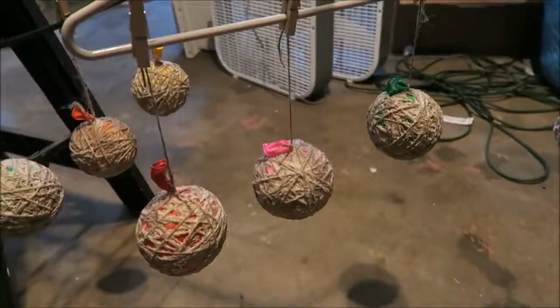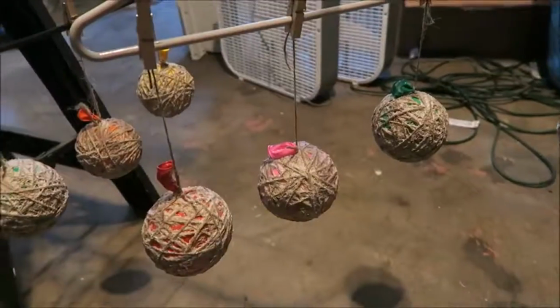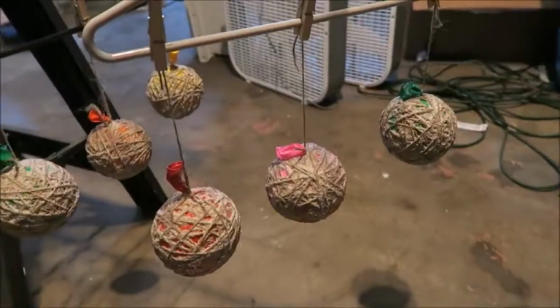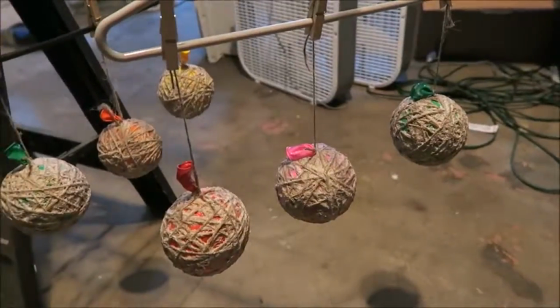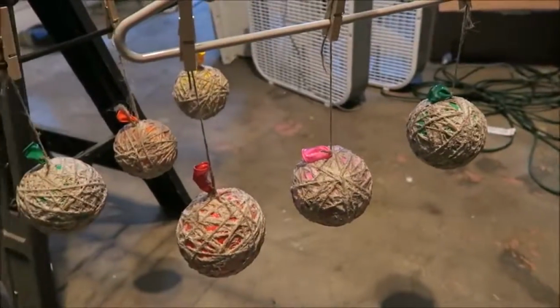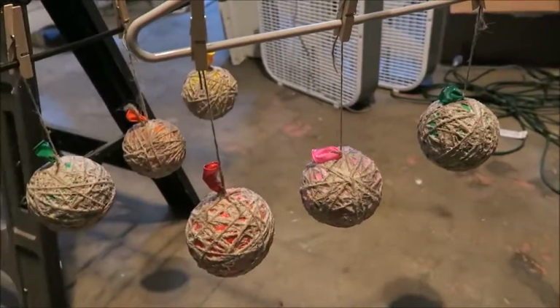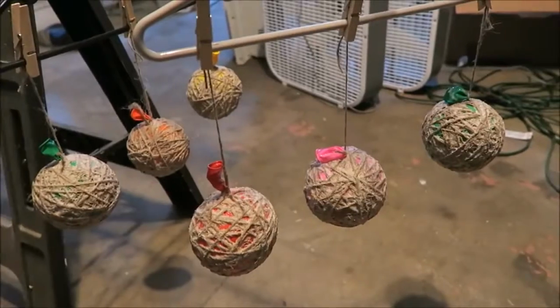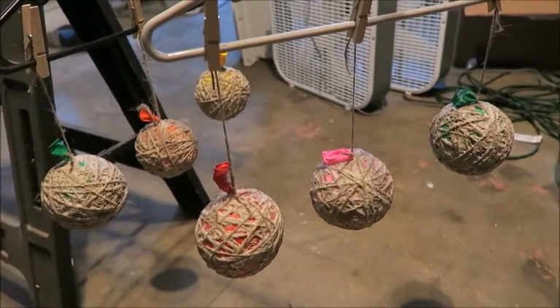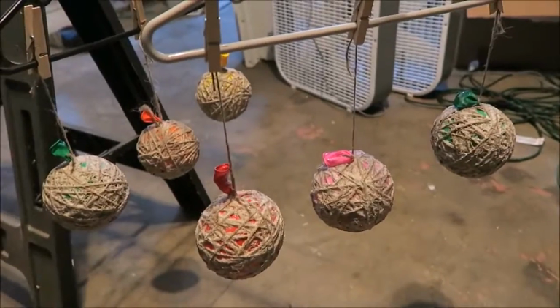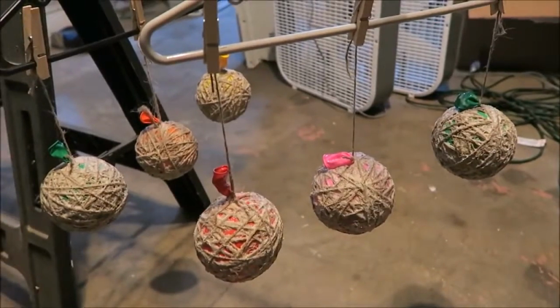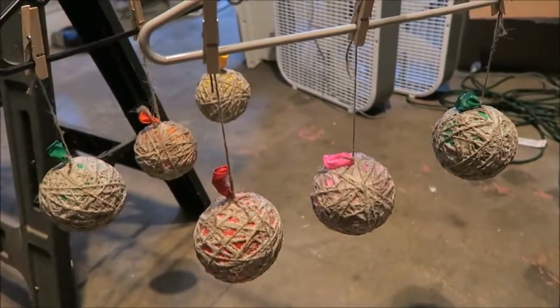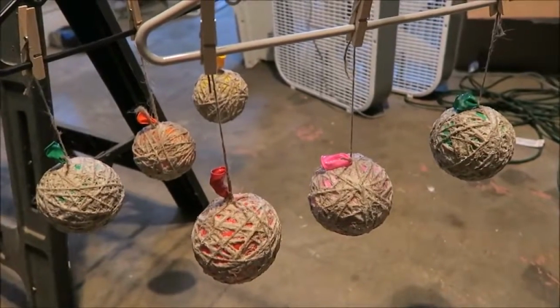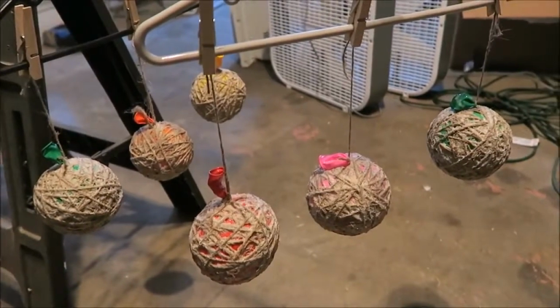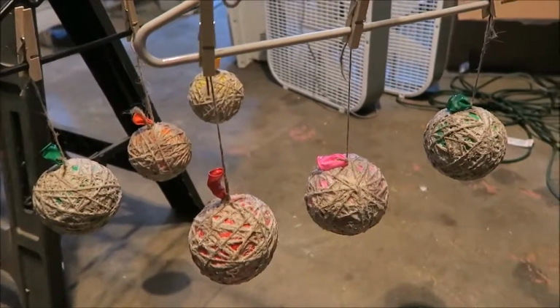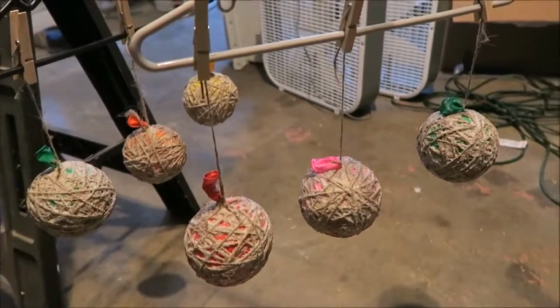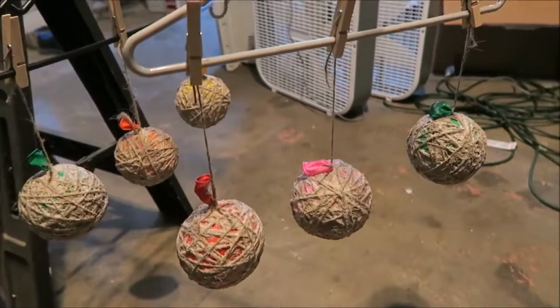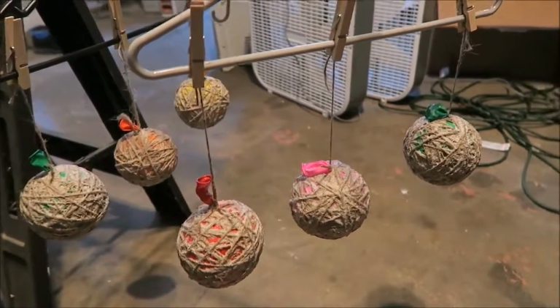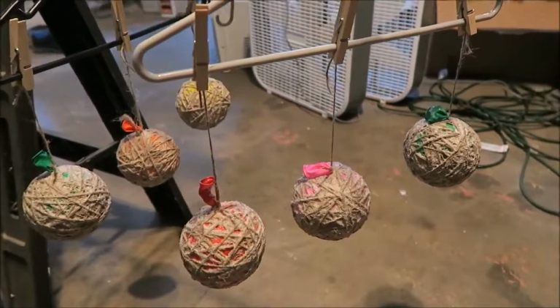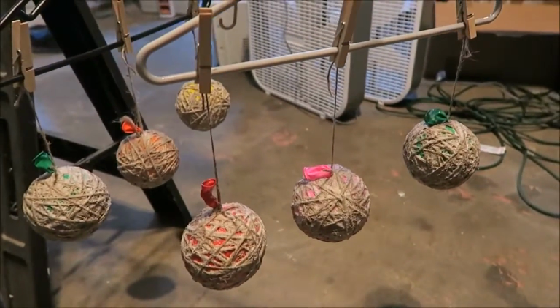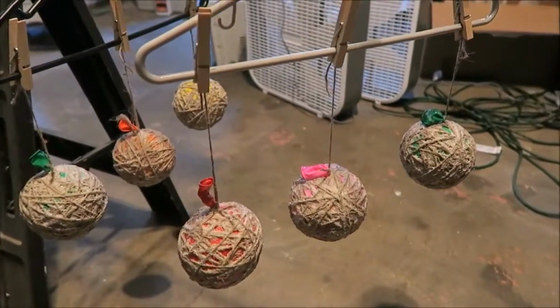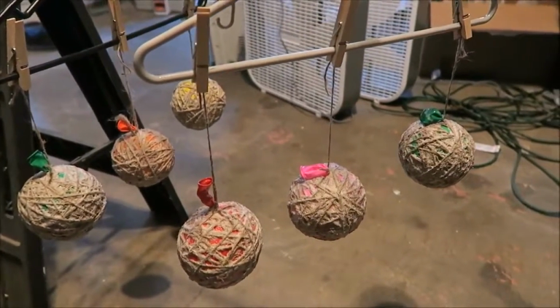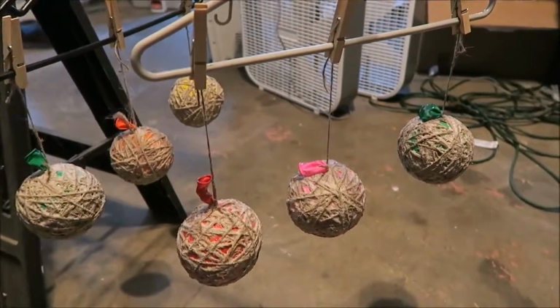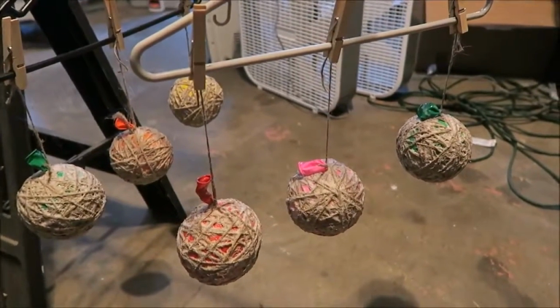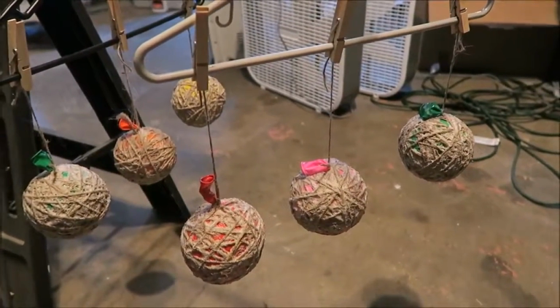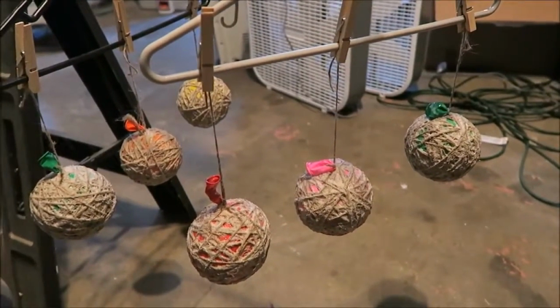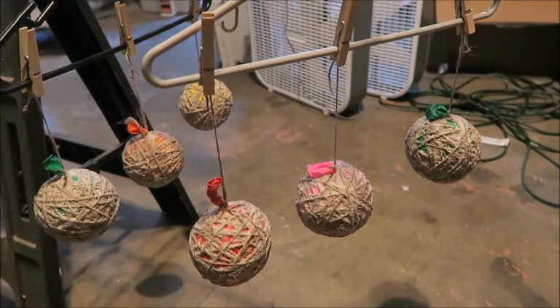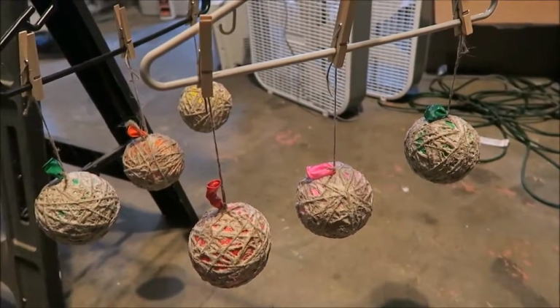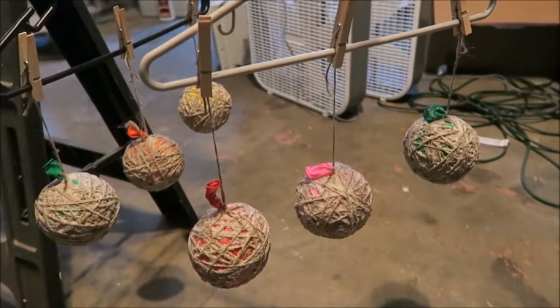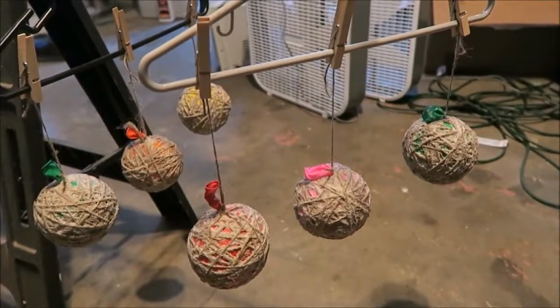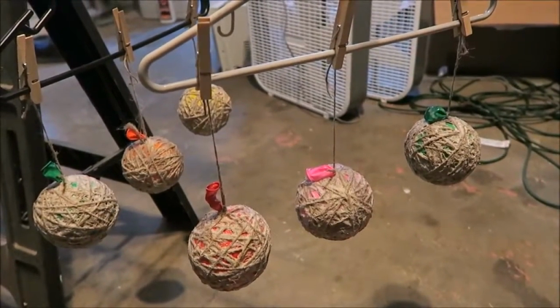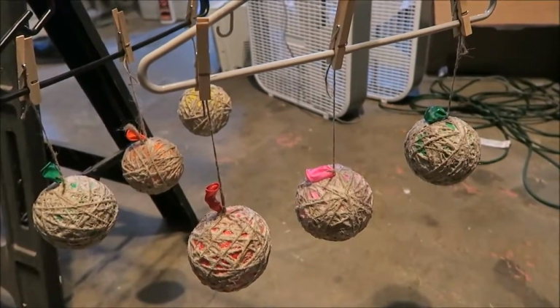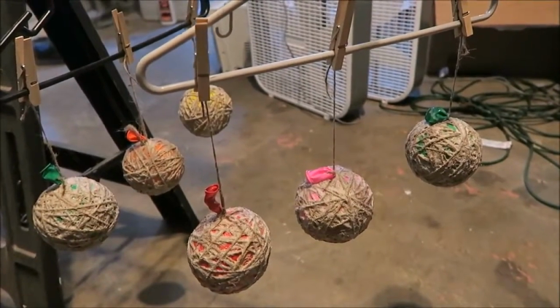Hang your ornaments out to dry as such. These will drip so choose your location wisely.